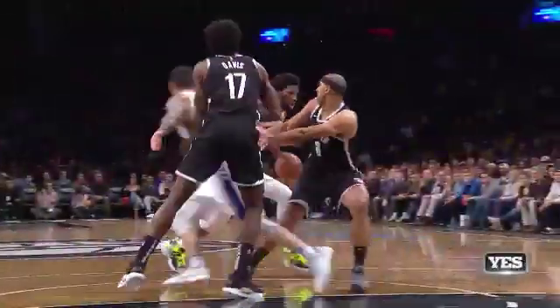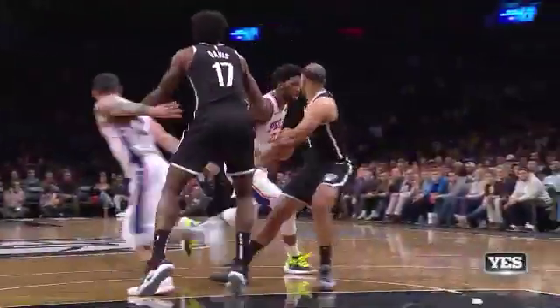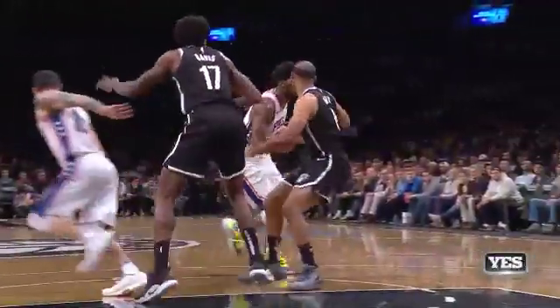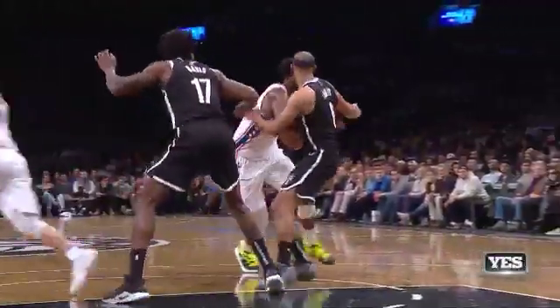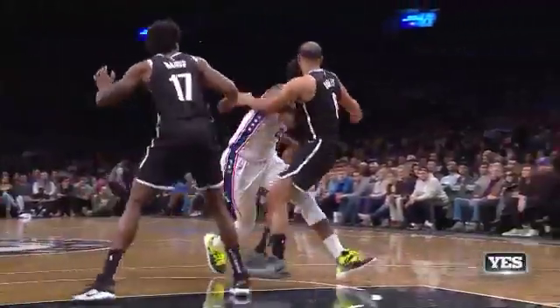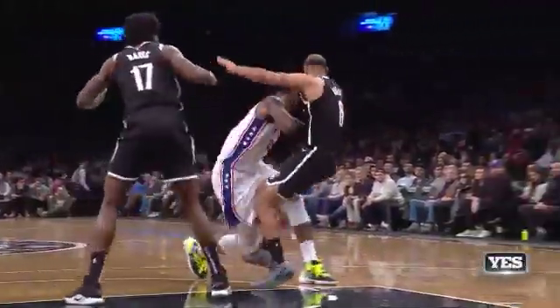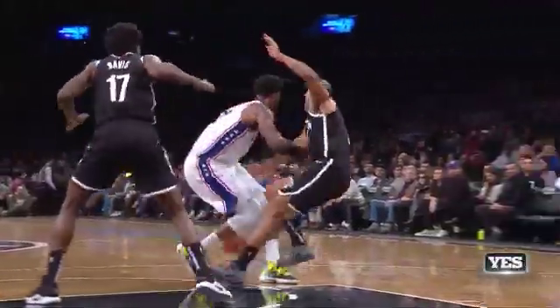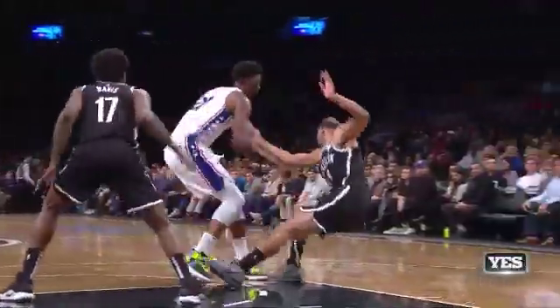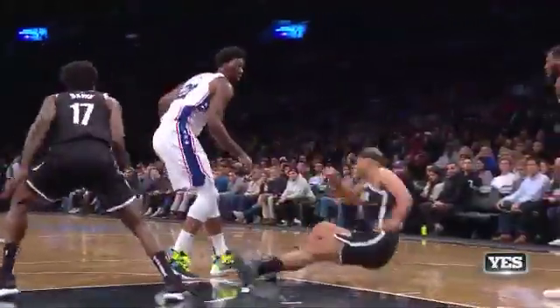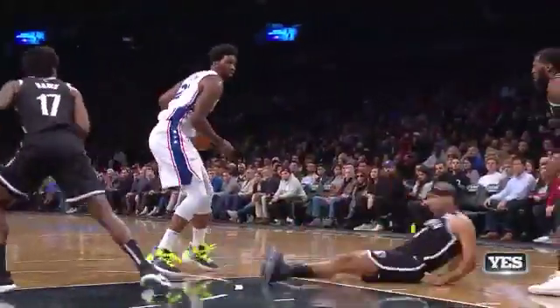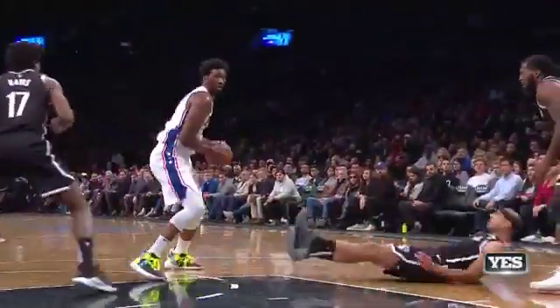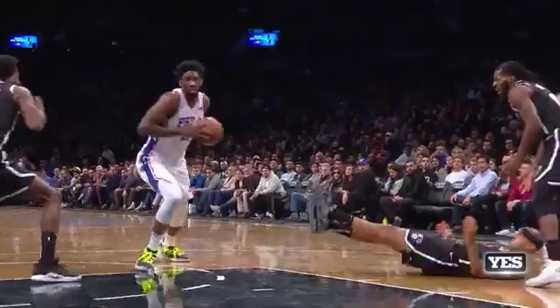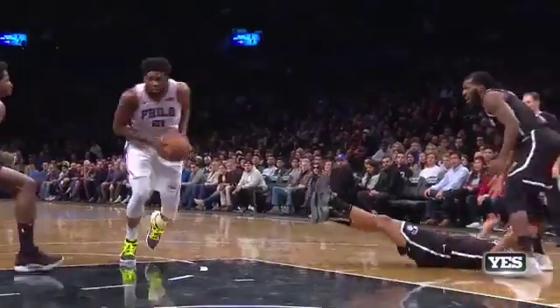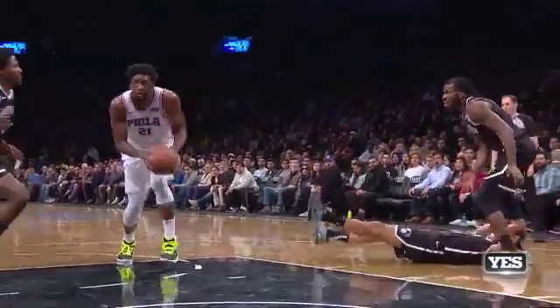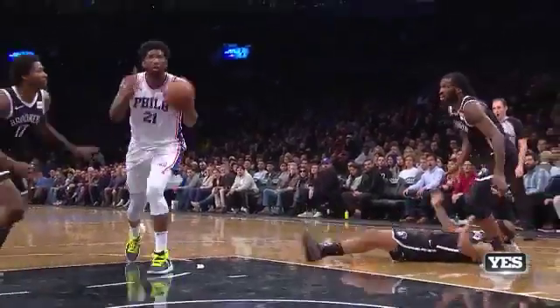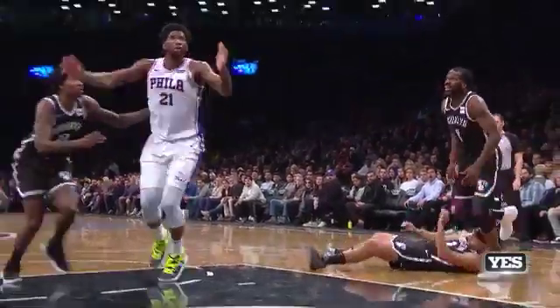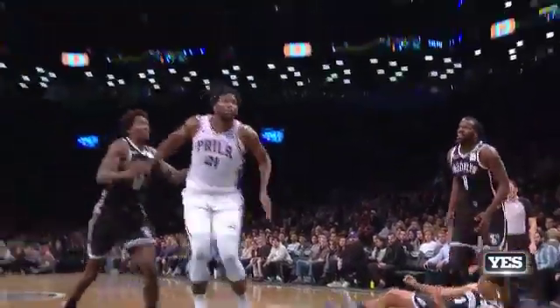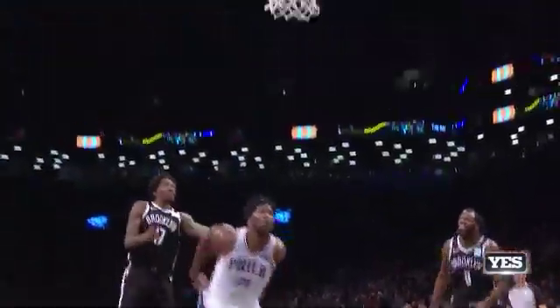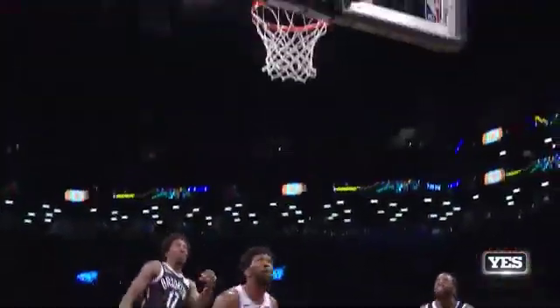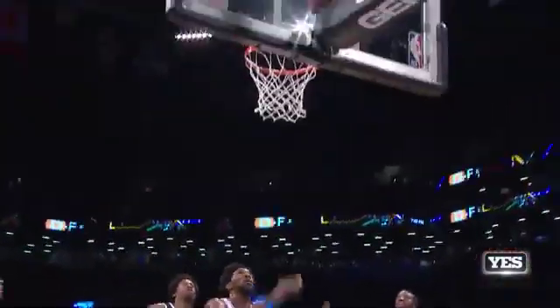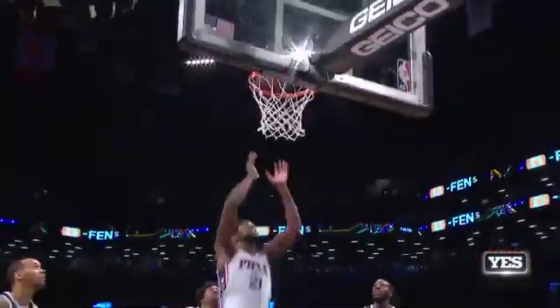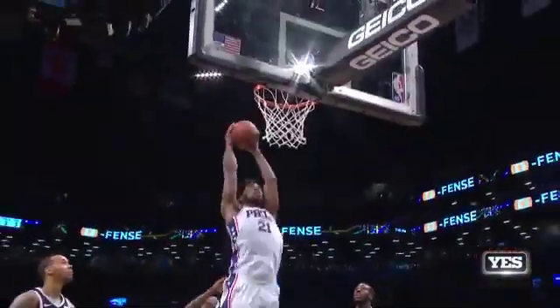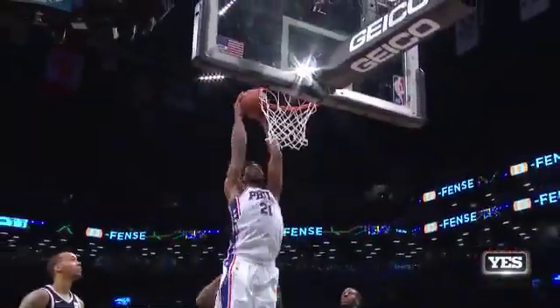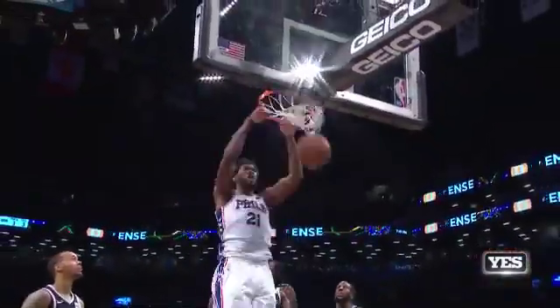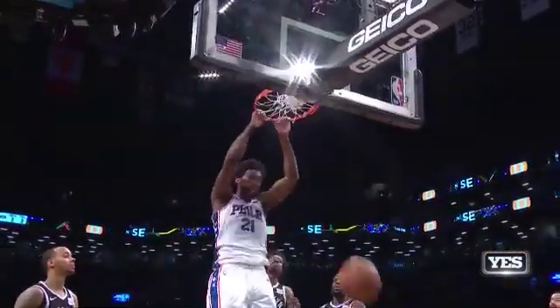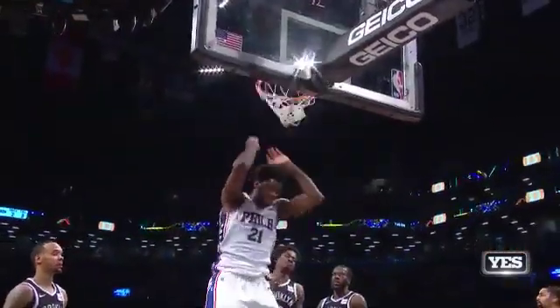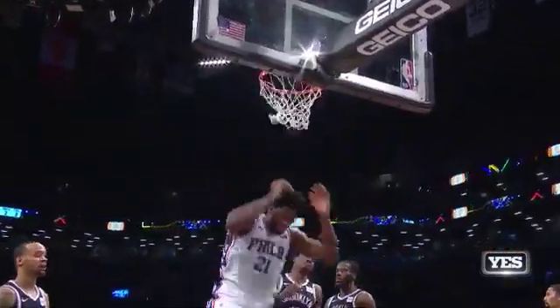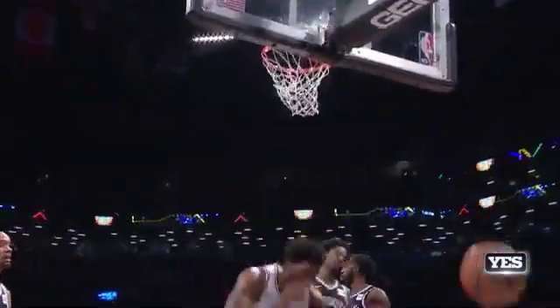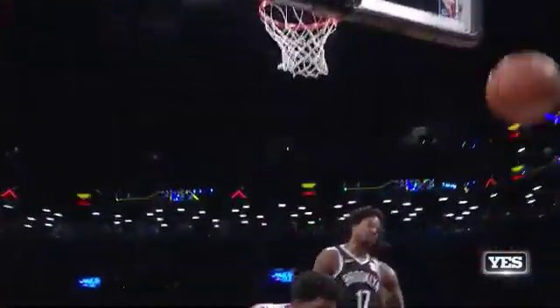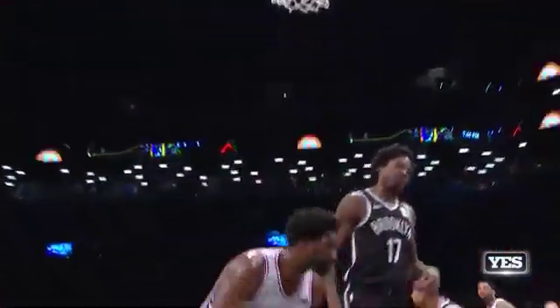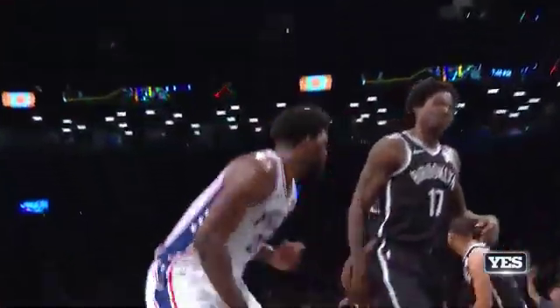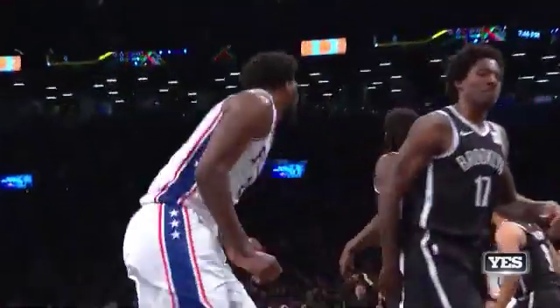He just got hit with a technical. There he goes up against — left-hand flip and finish.